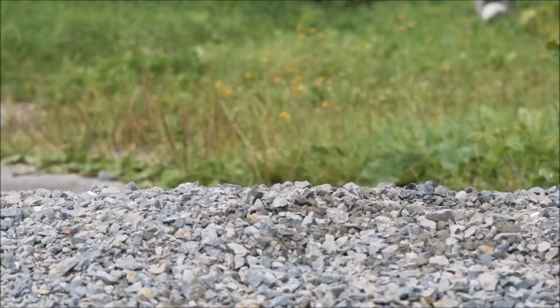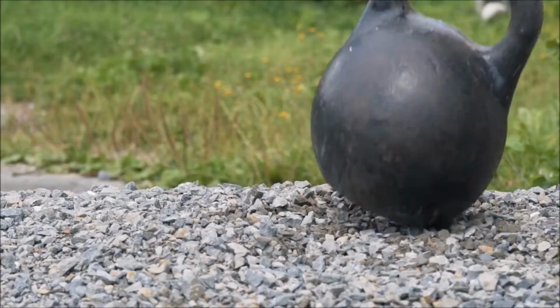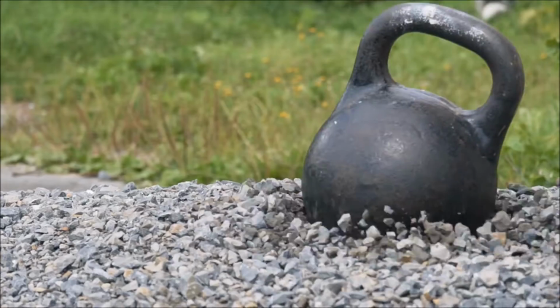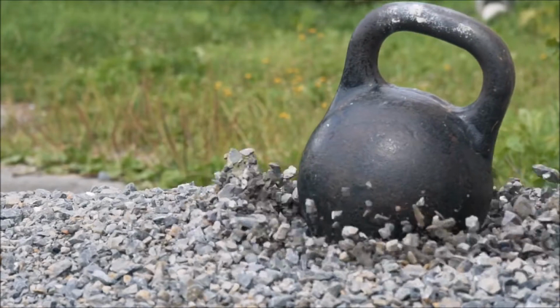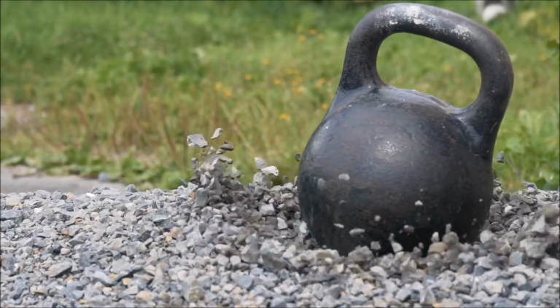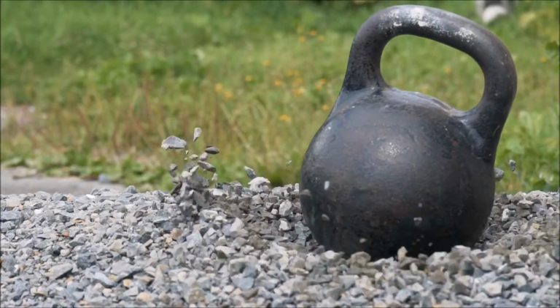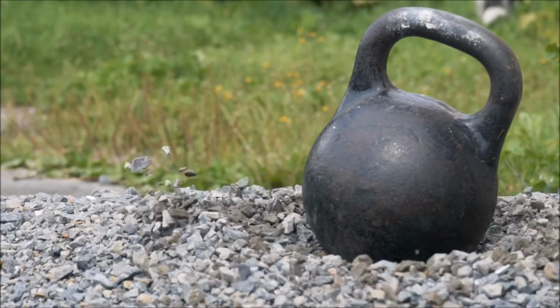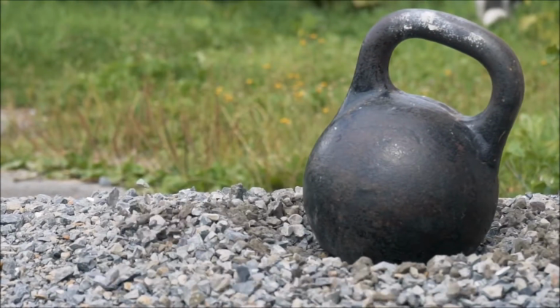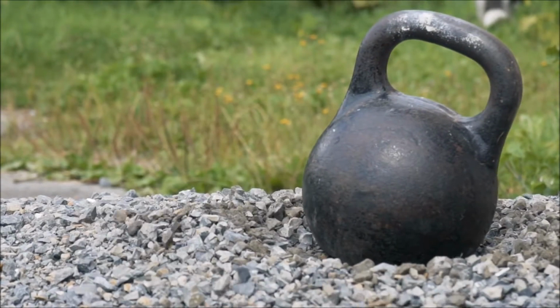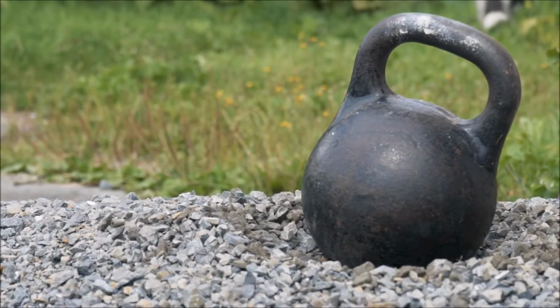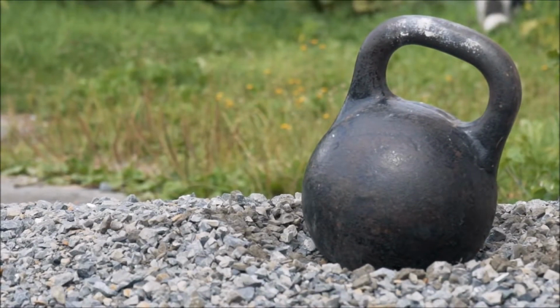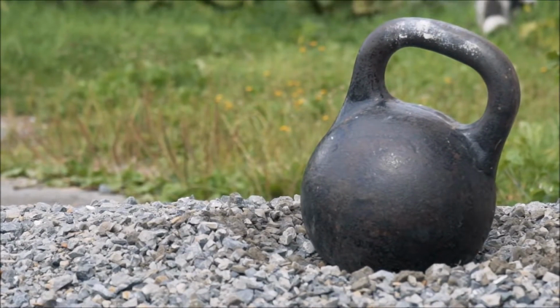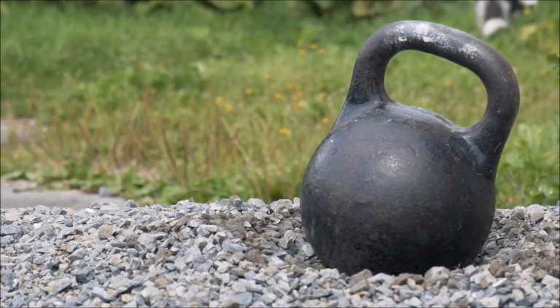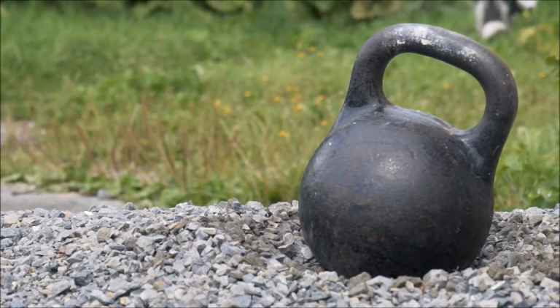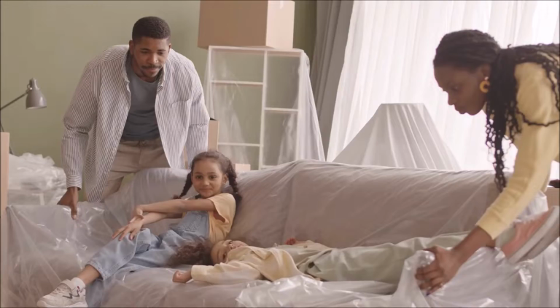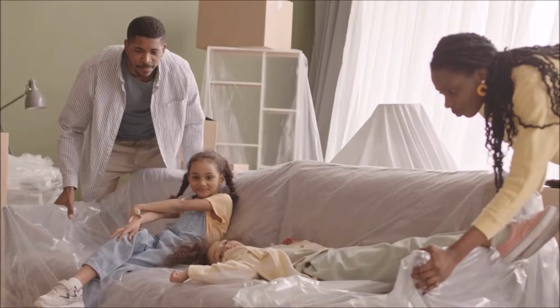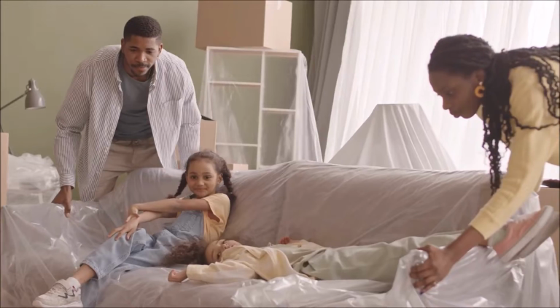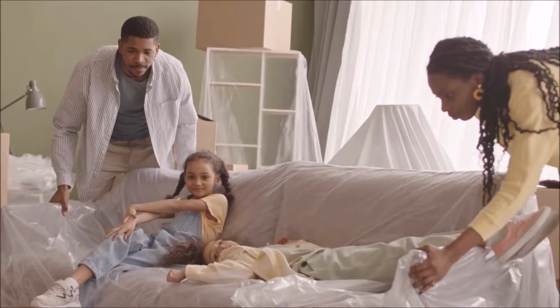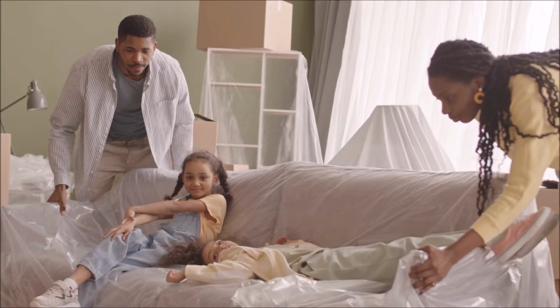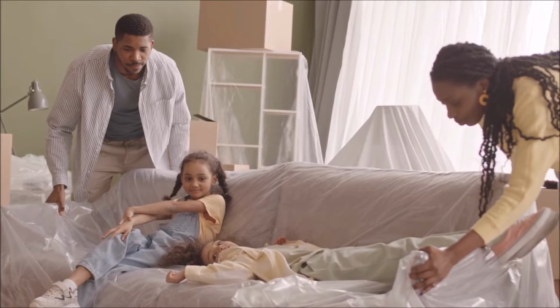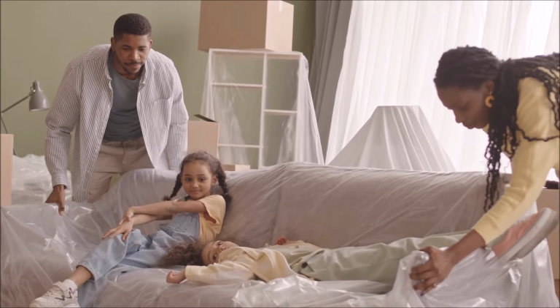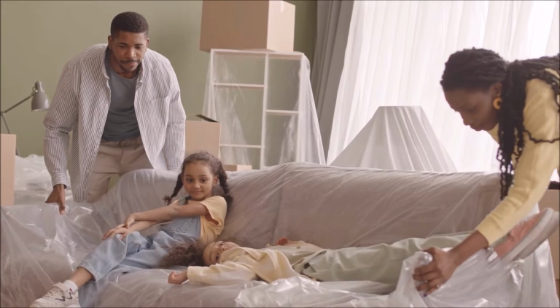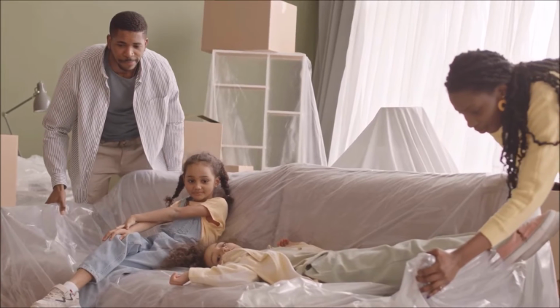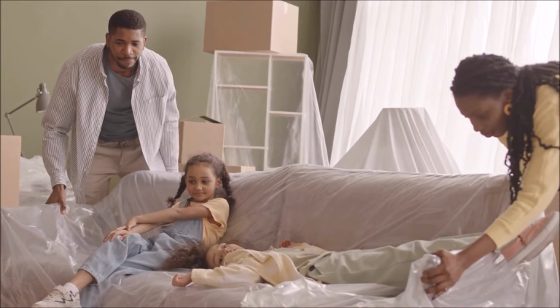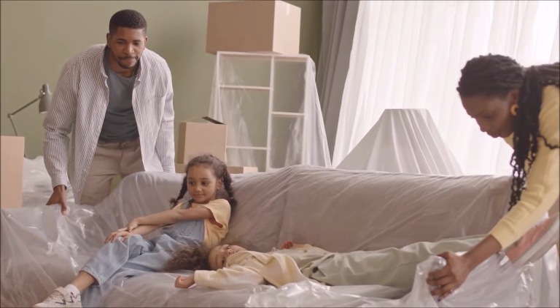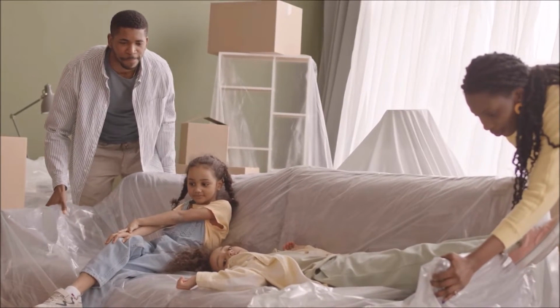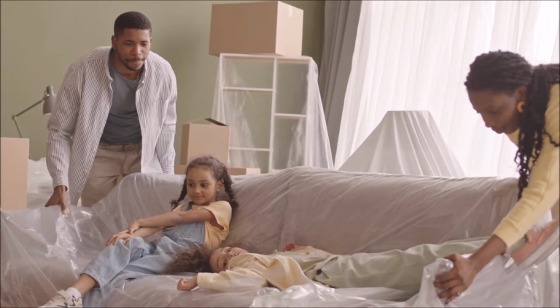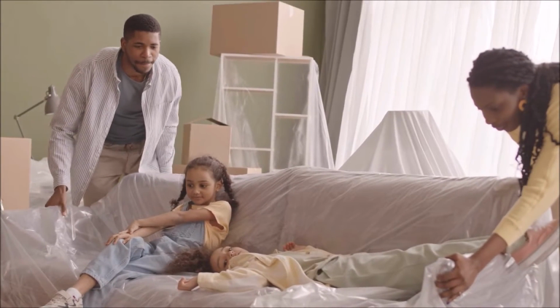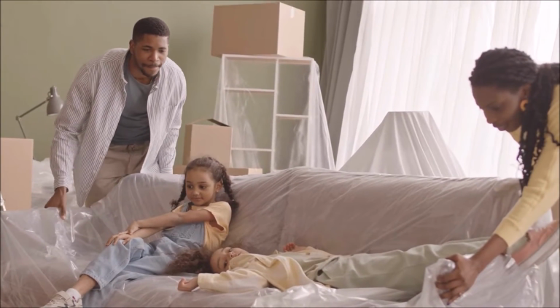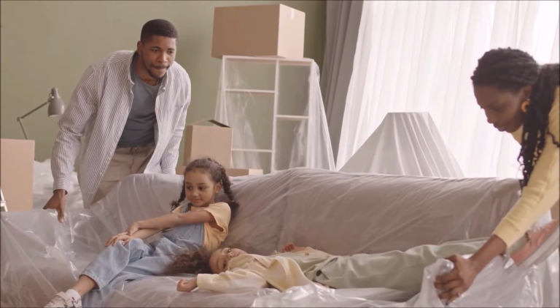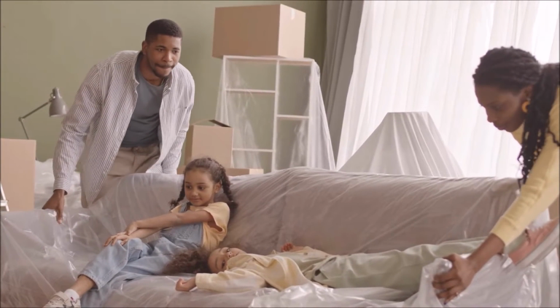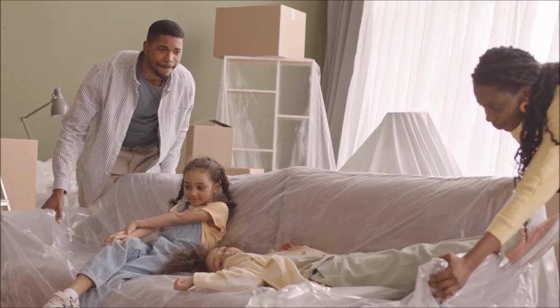Friction also increases with weight, so it's harder to move something heavy than something light.